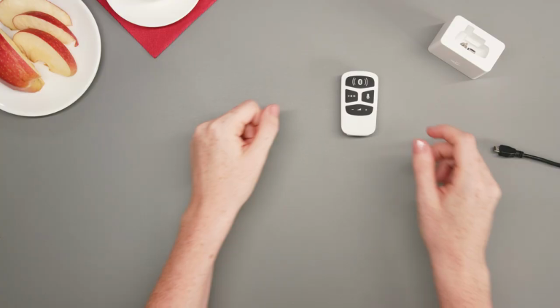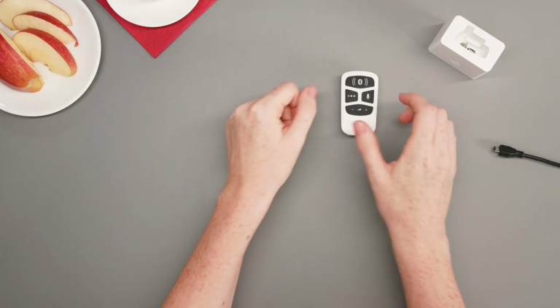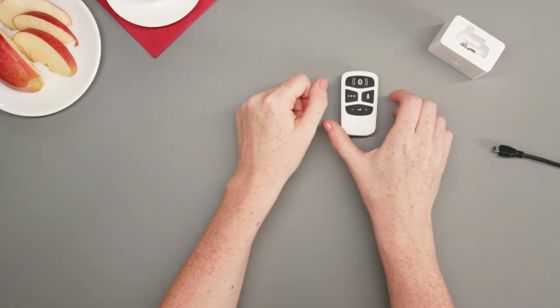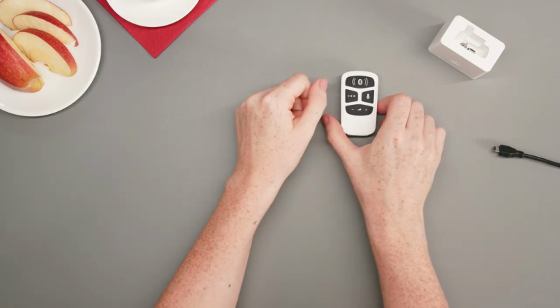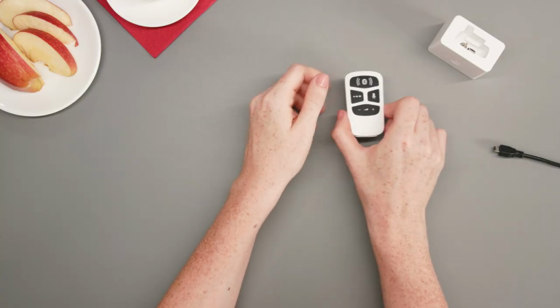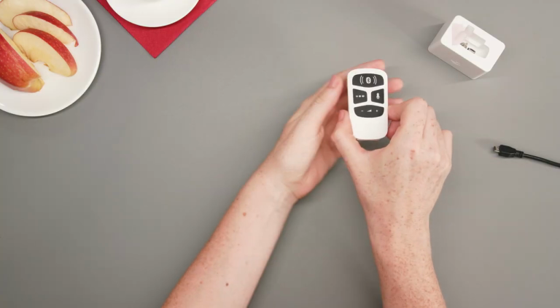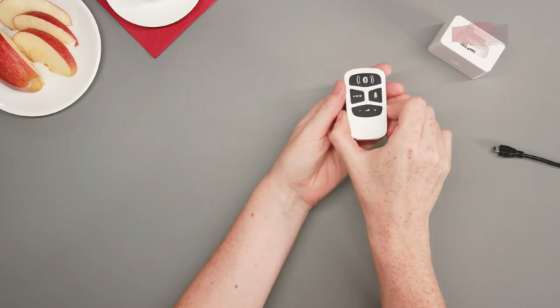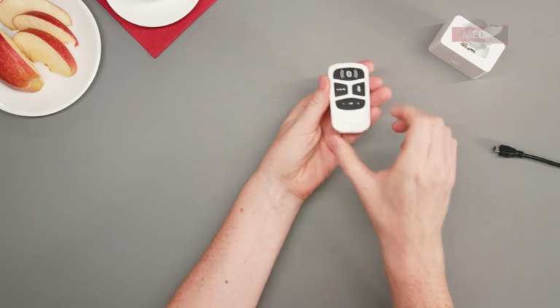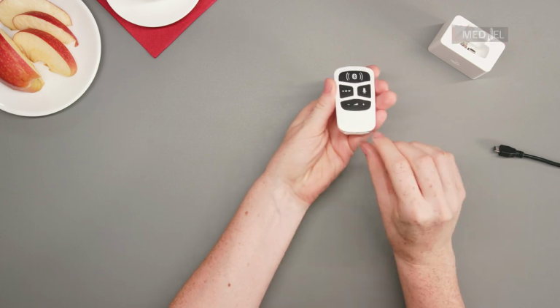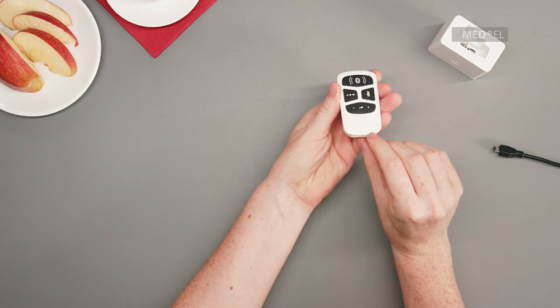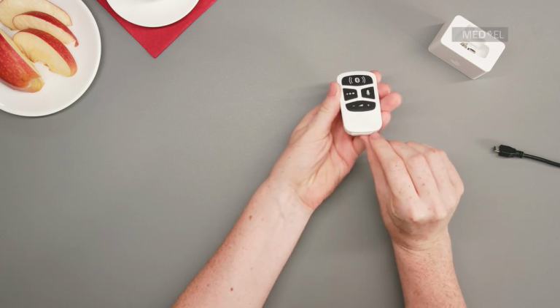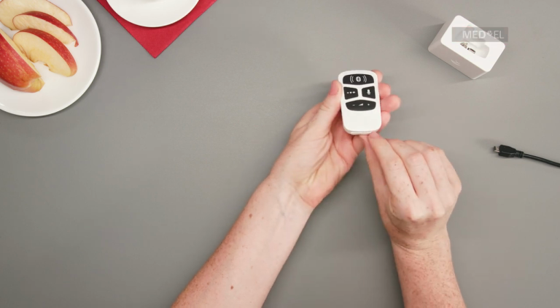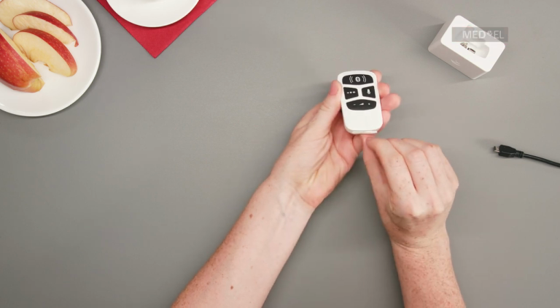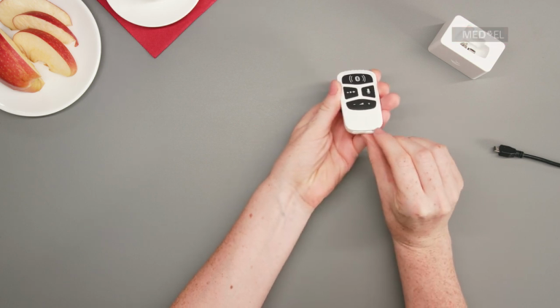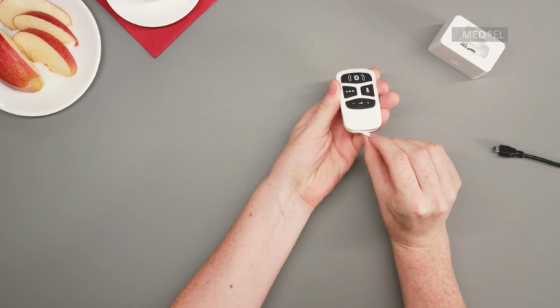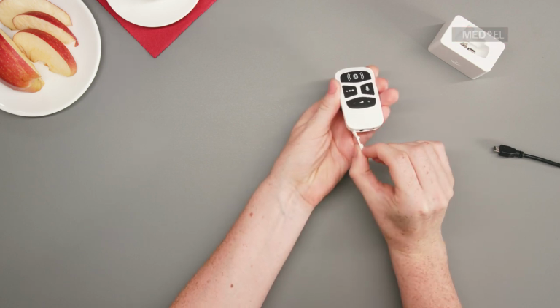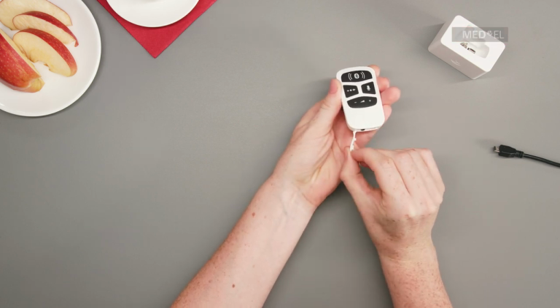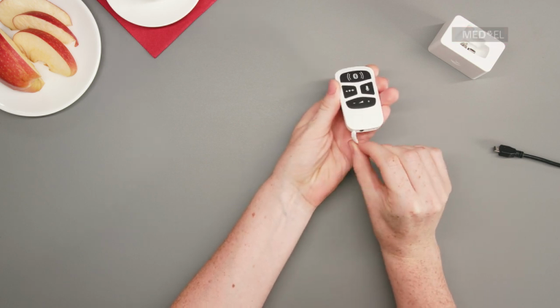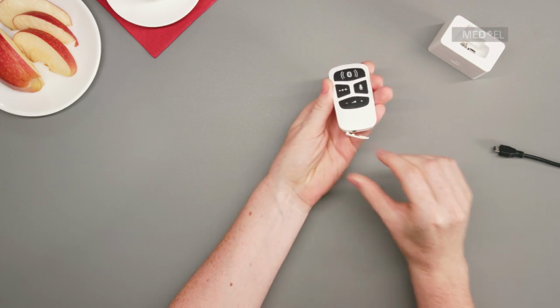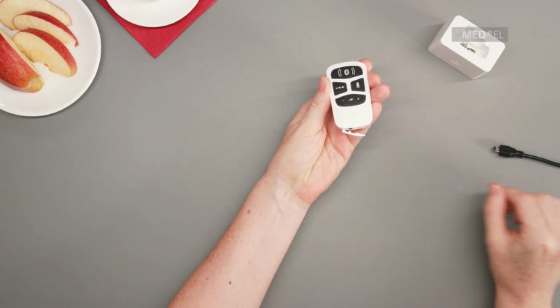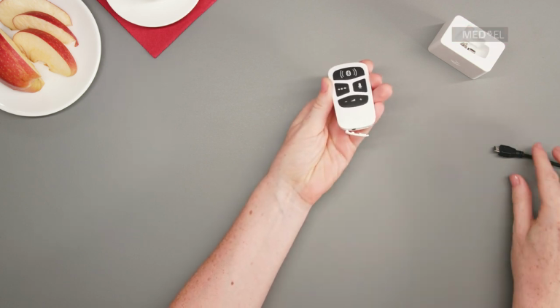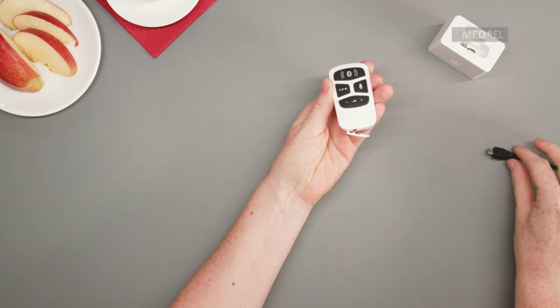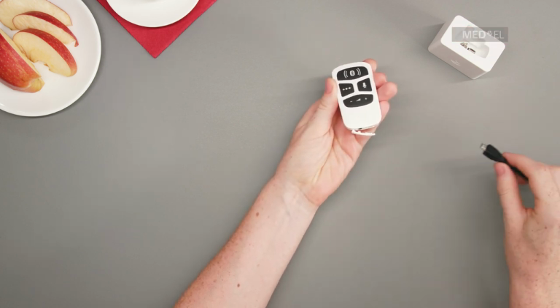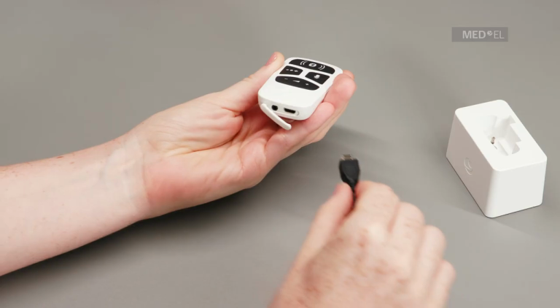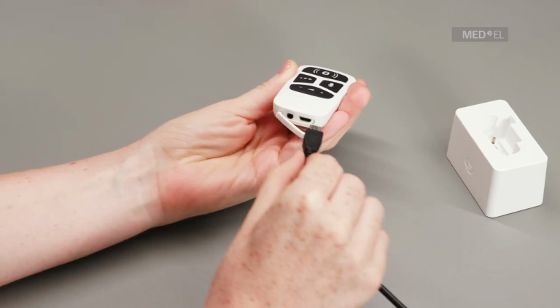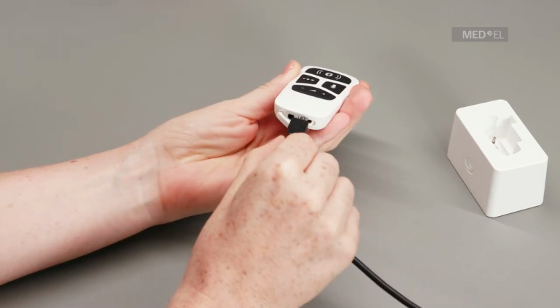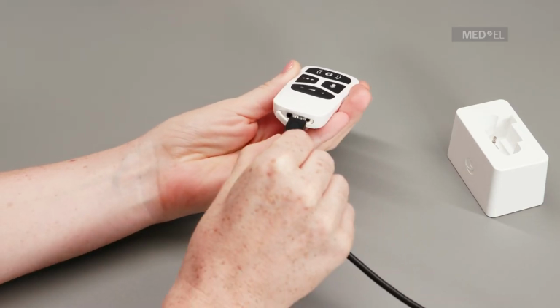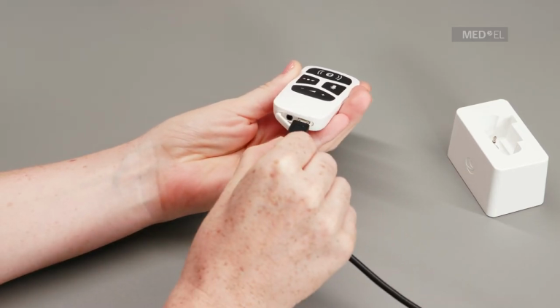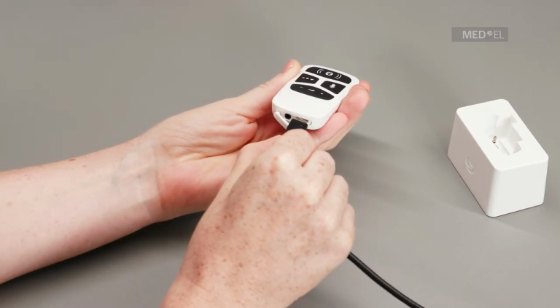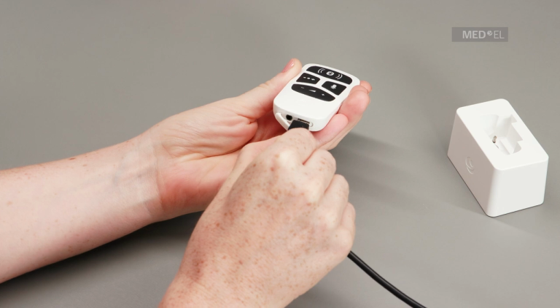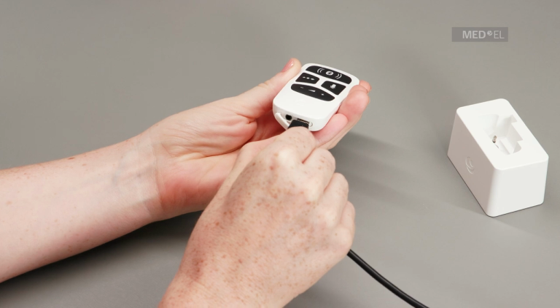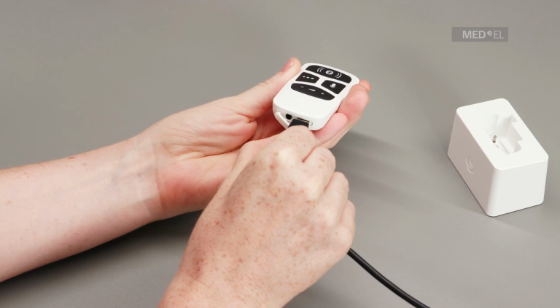To charge AudioLink, open the rubber socket cover. Plug the microUSB cable into the socket.